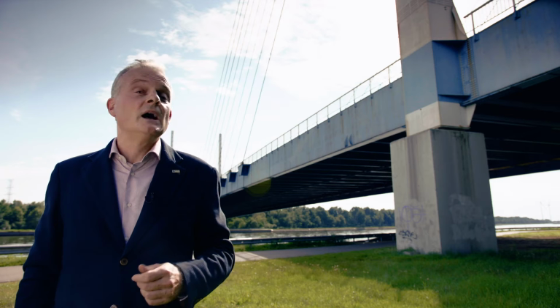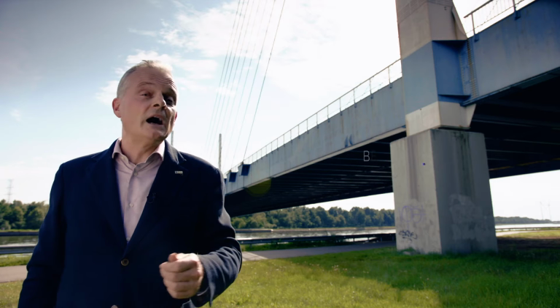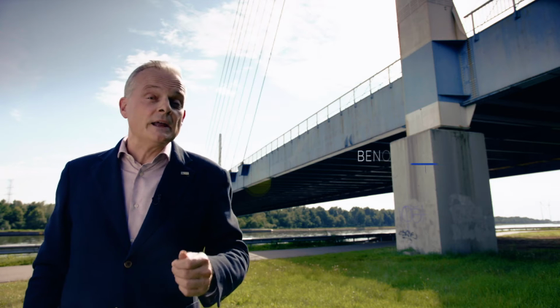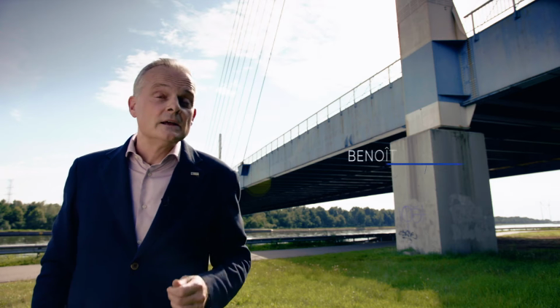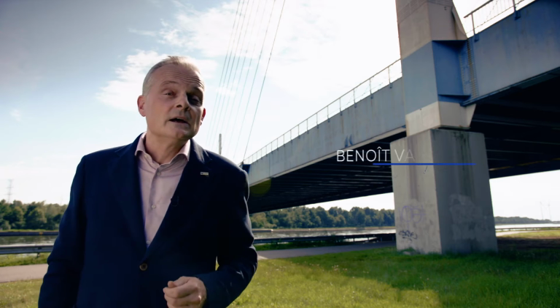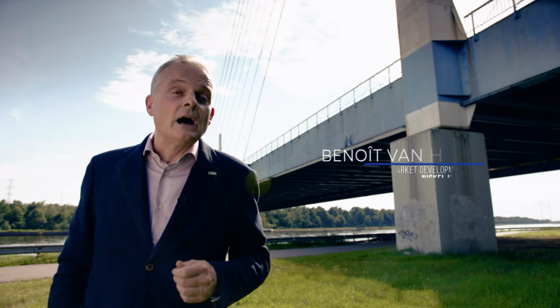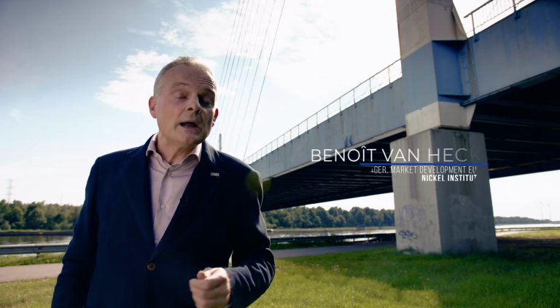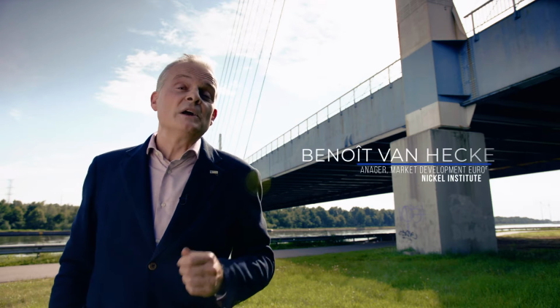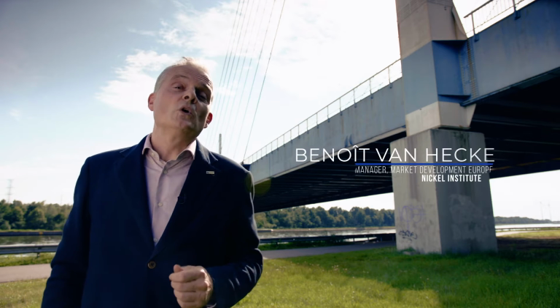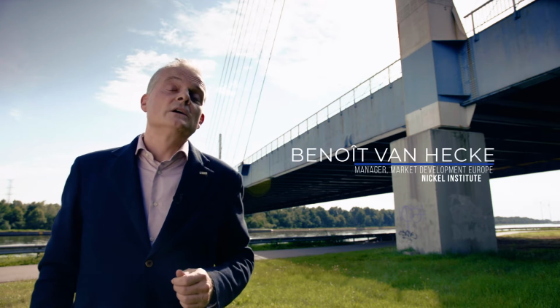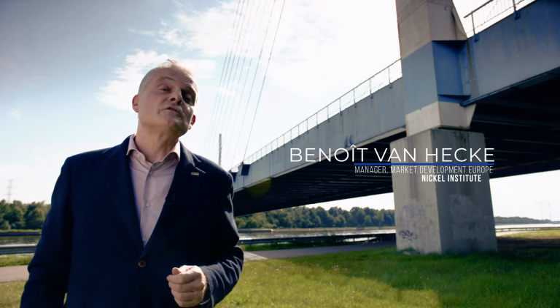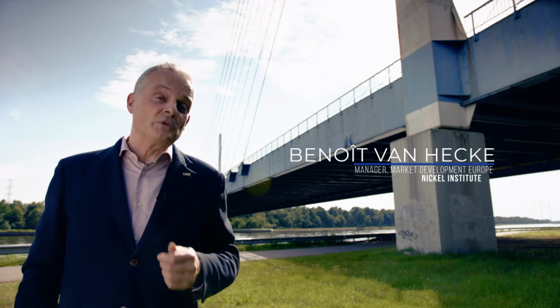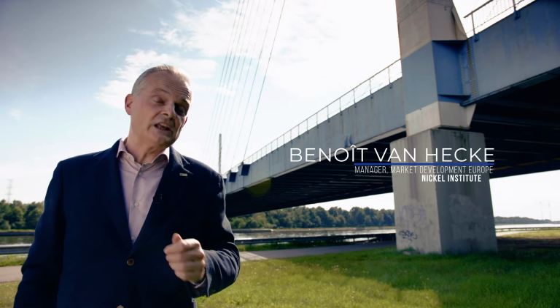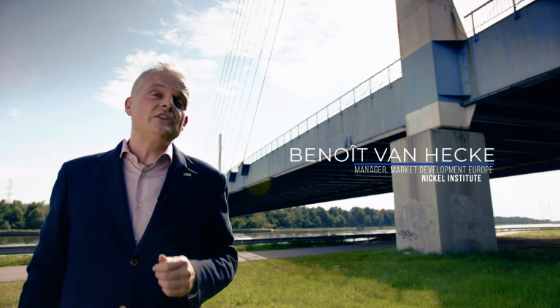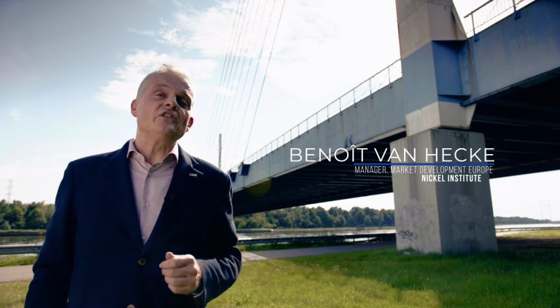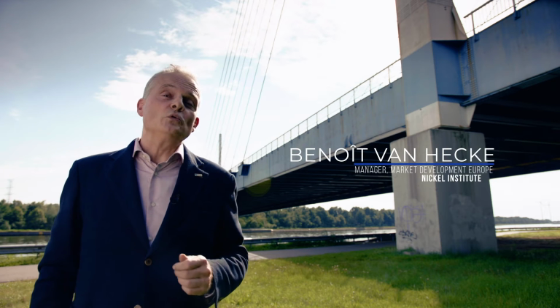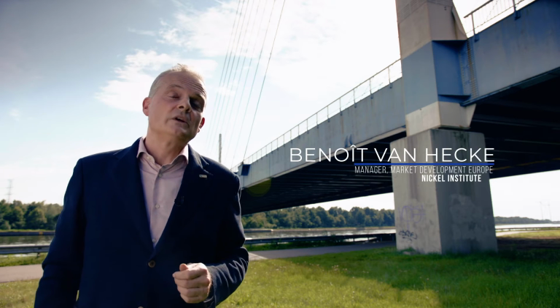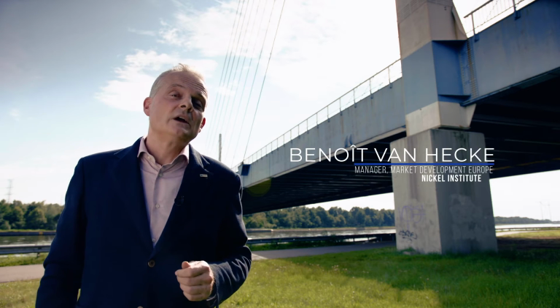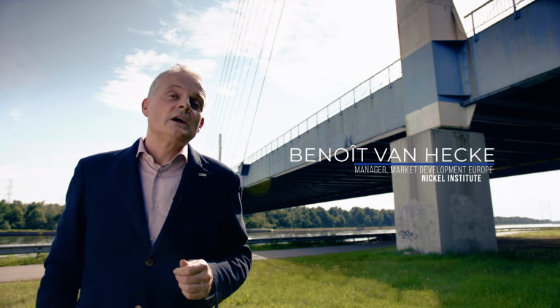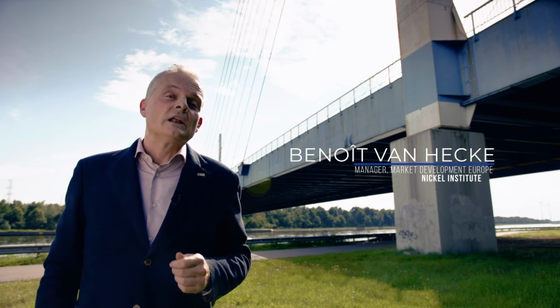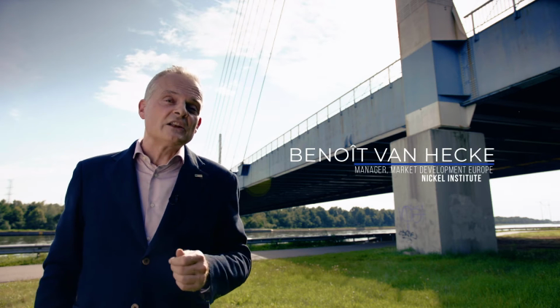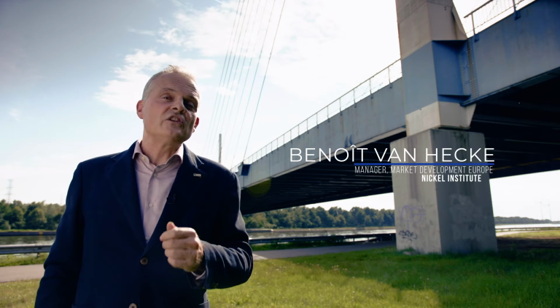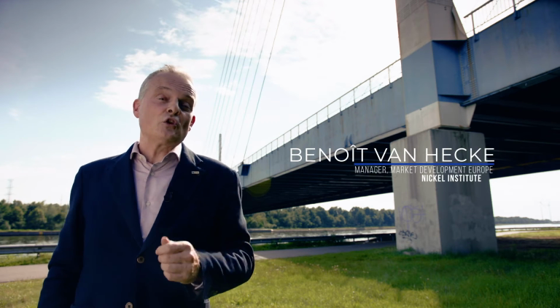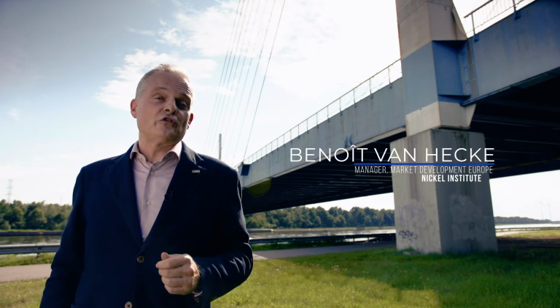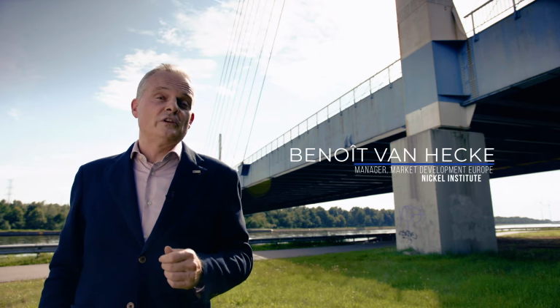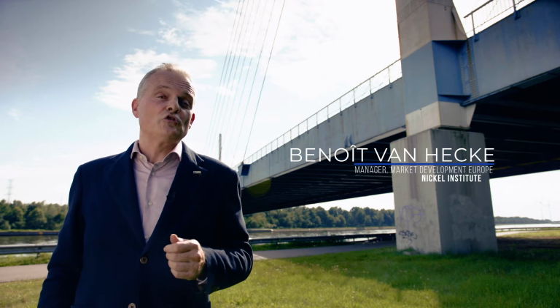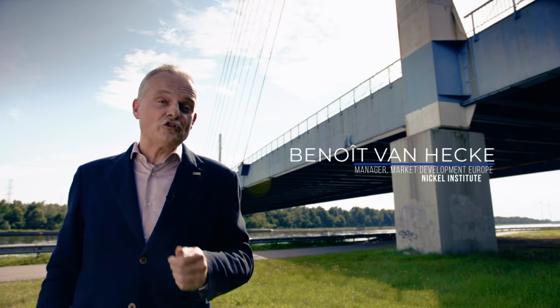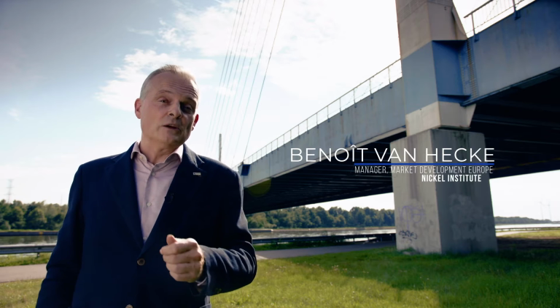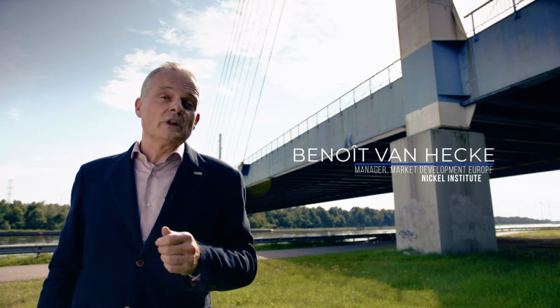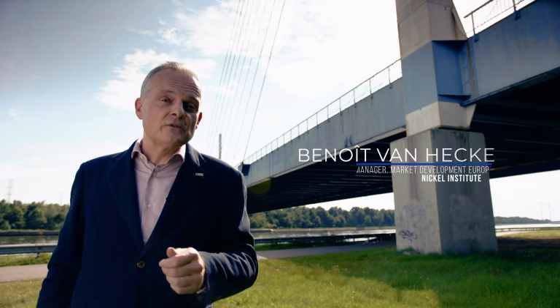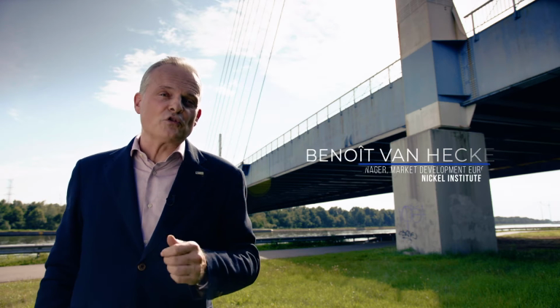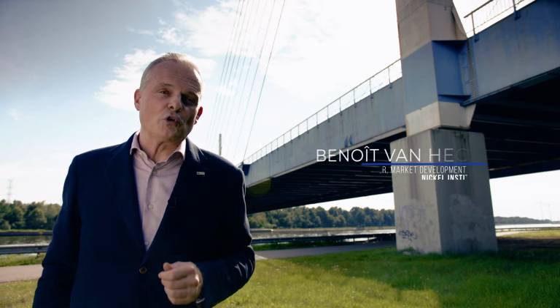Hi, I'm Benoit from the Nickel Institute. Let's discuss sustainable infrastructure.